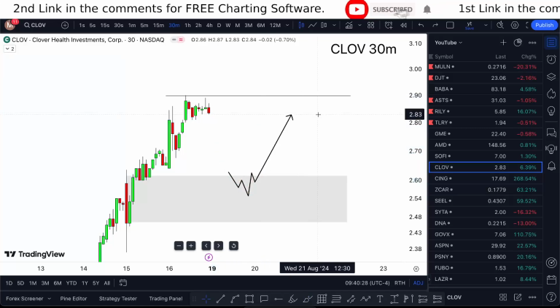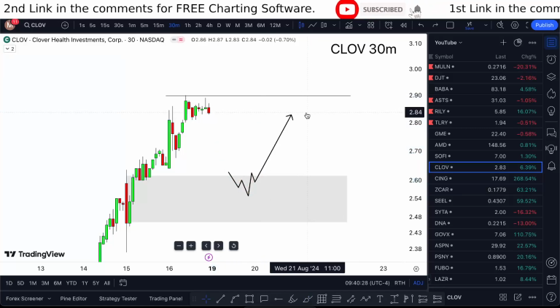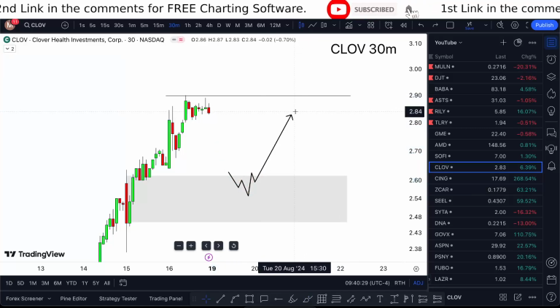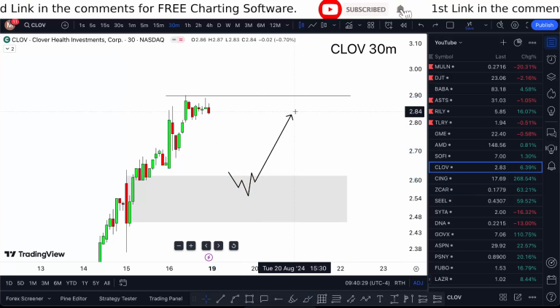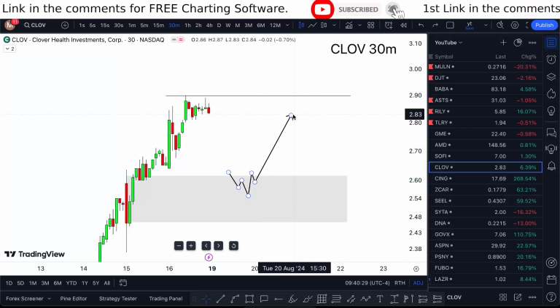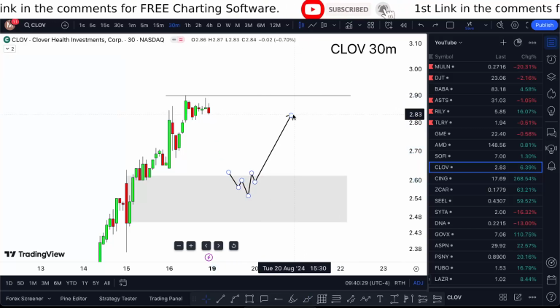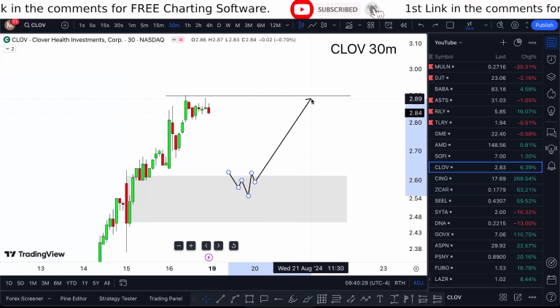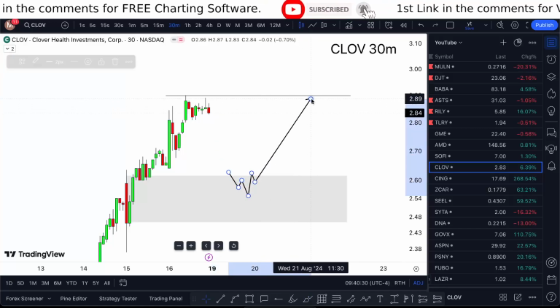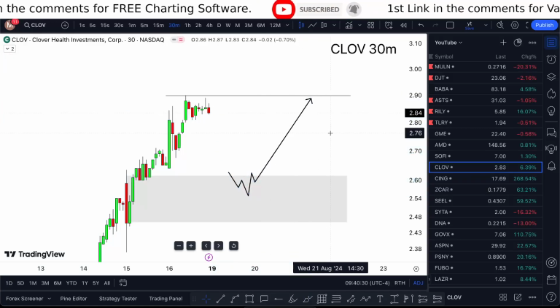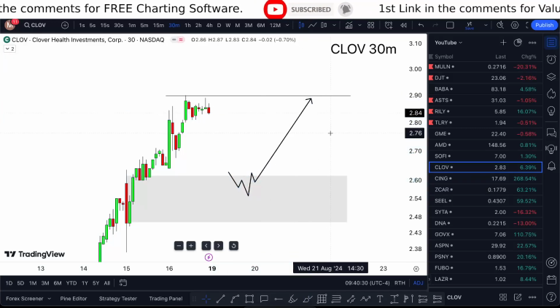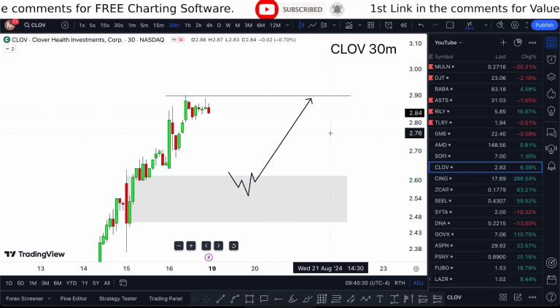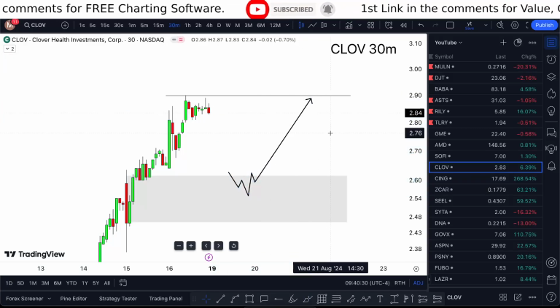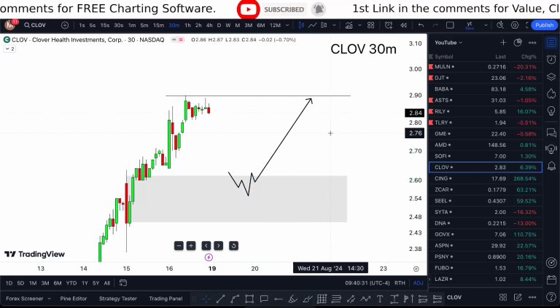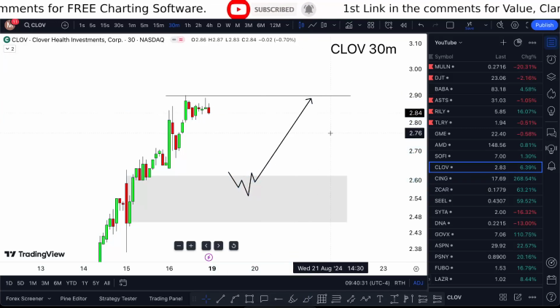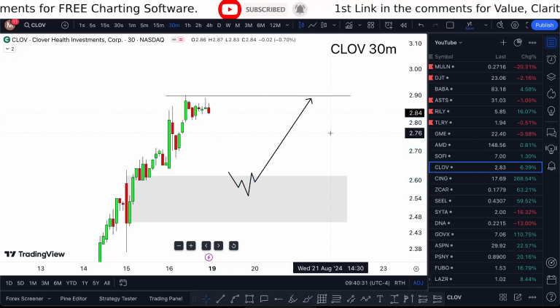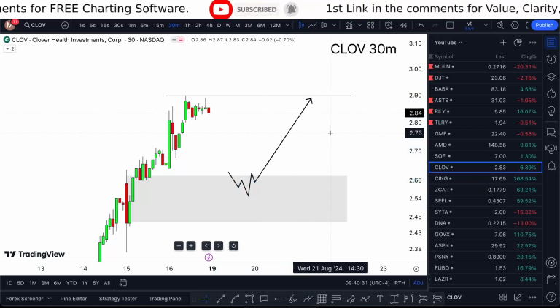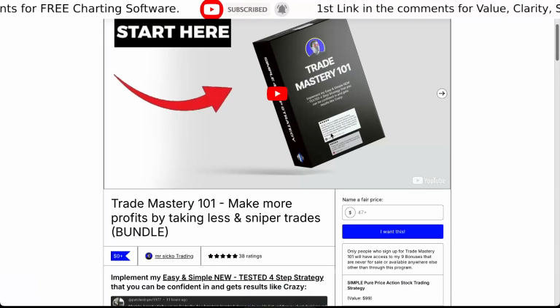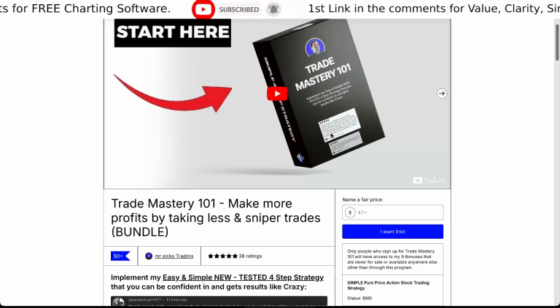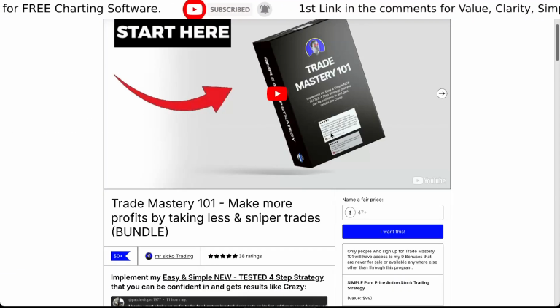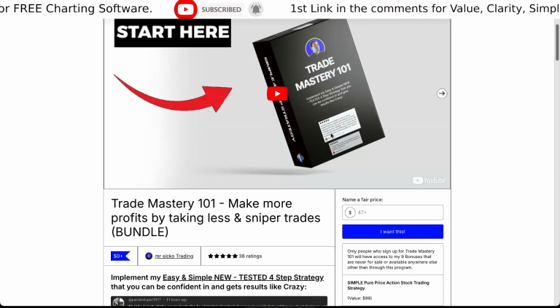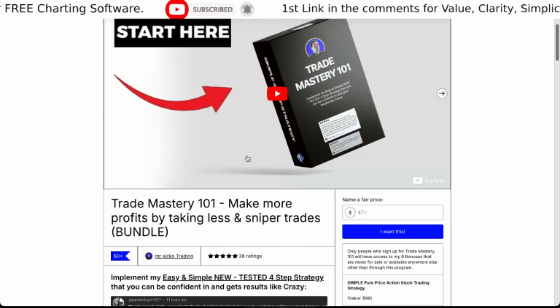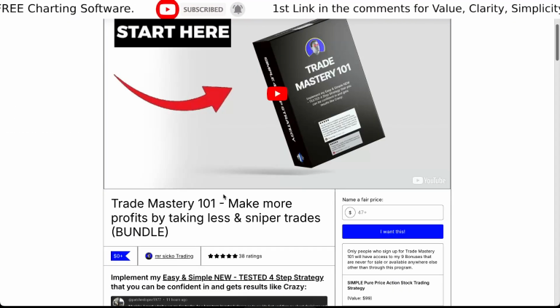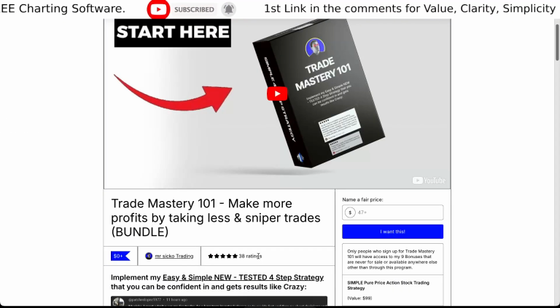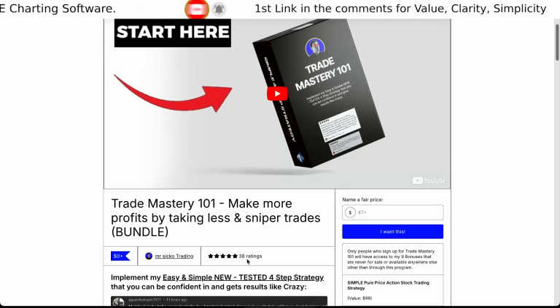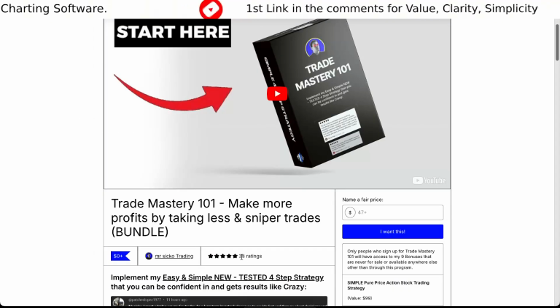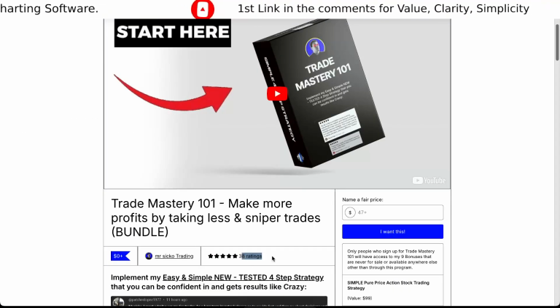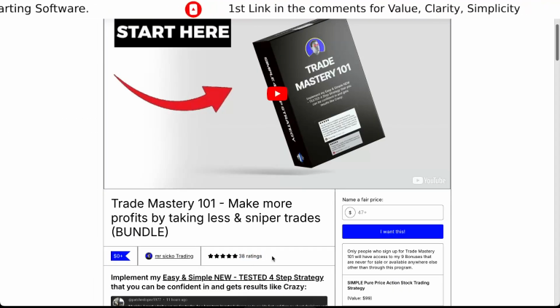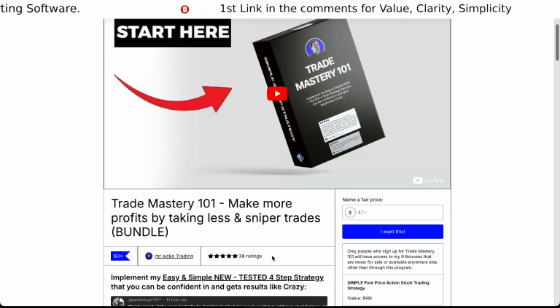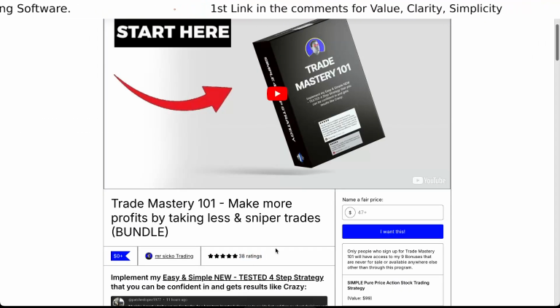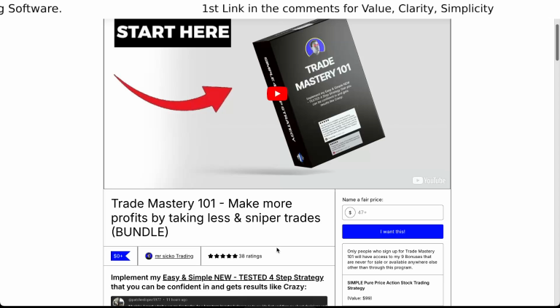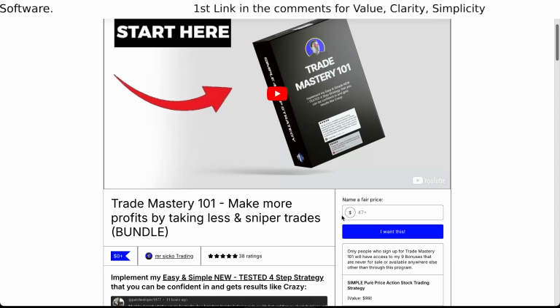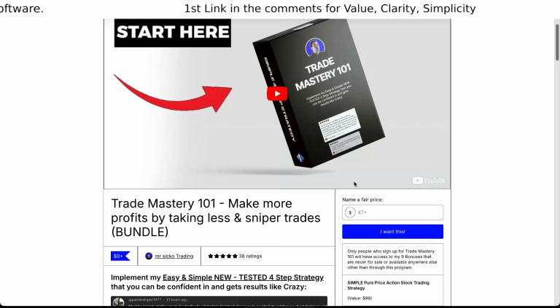Definitely keeping you updated. If you want to learn the strategy, just check the first link in the description. I'll review your five stars.